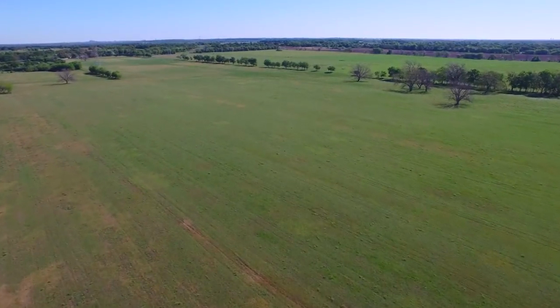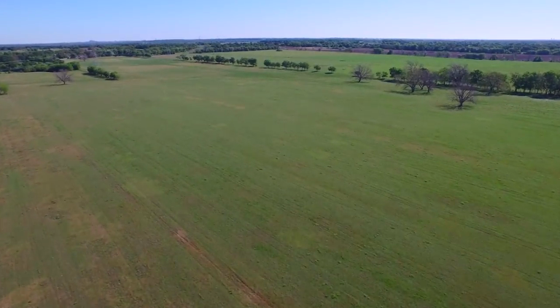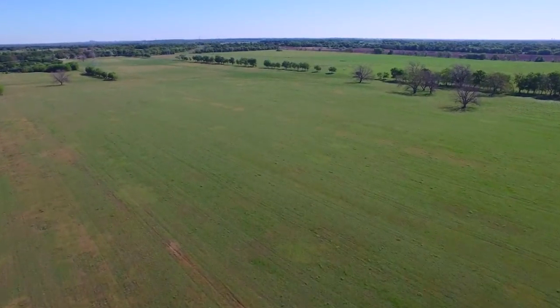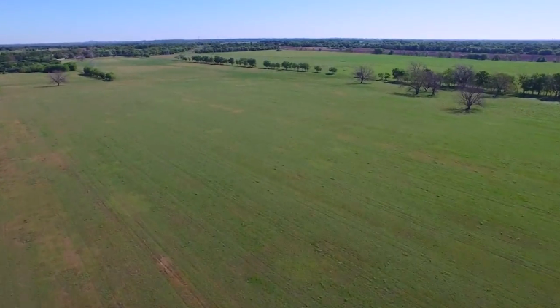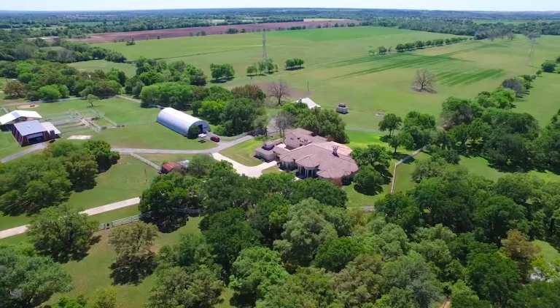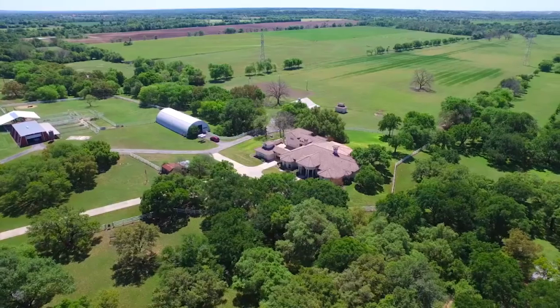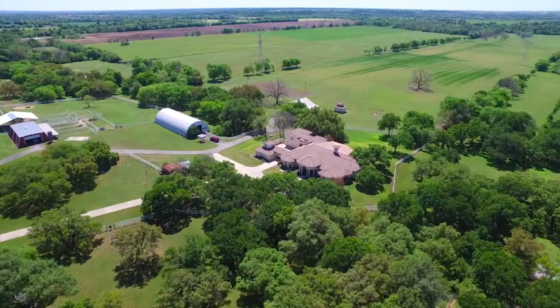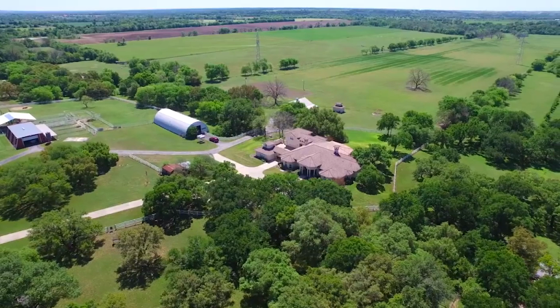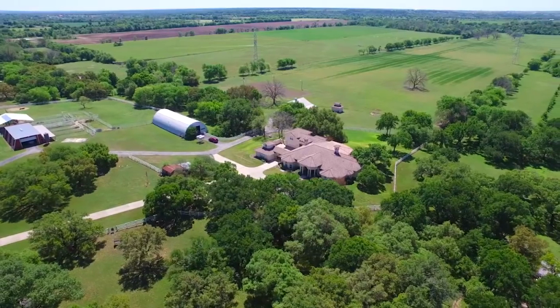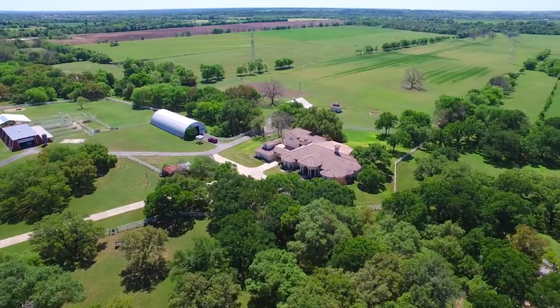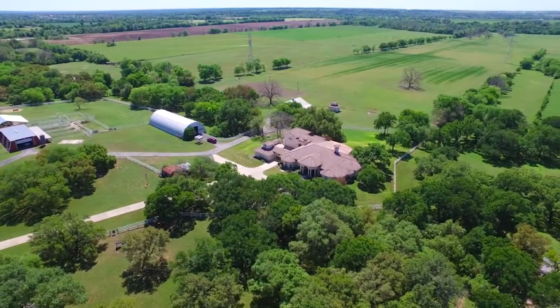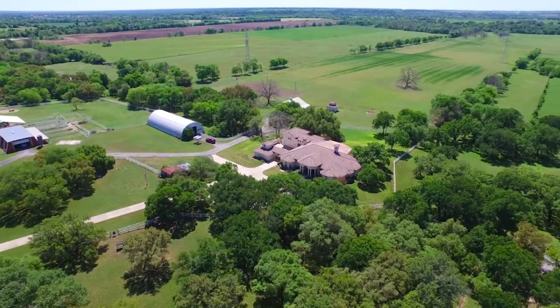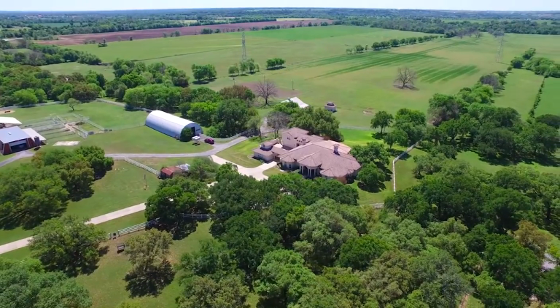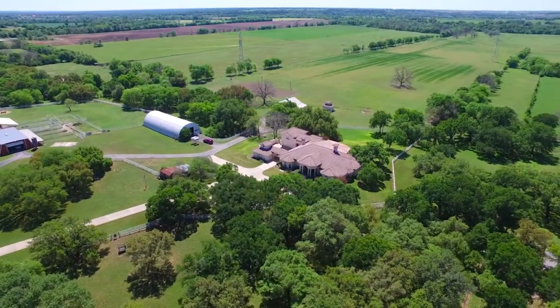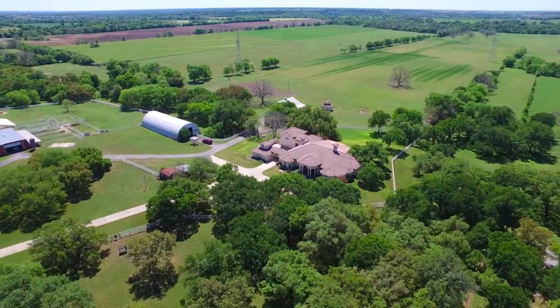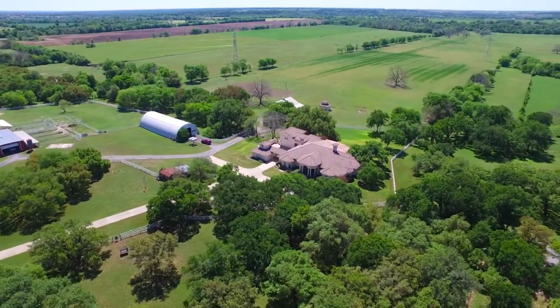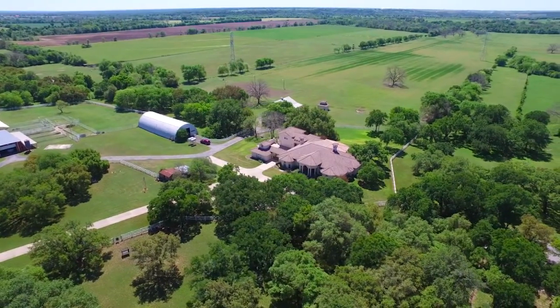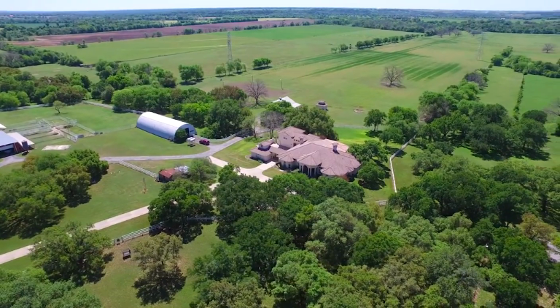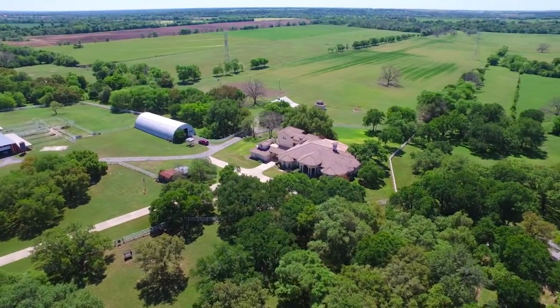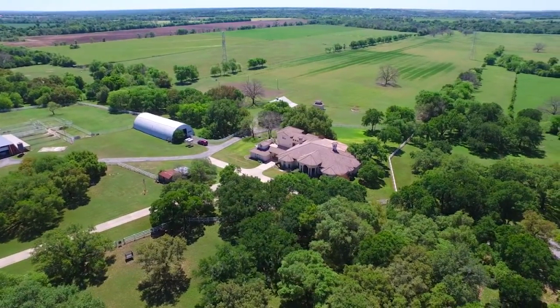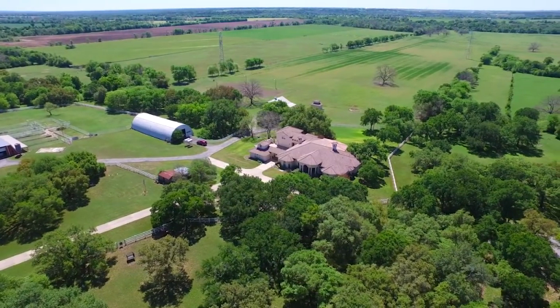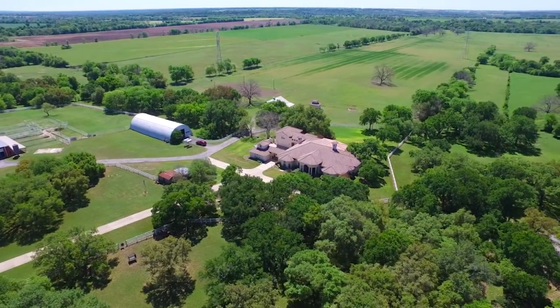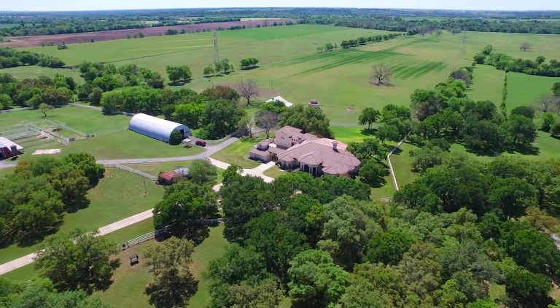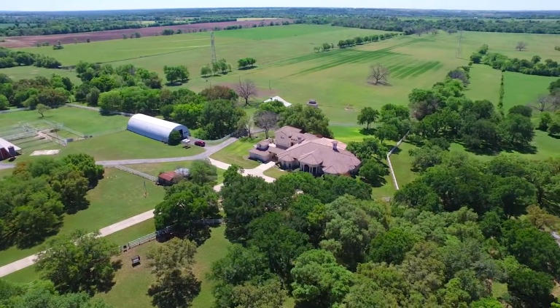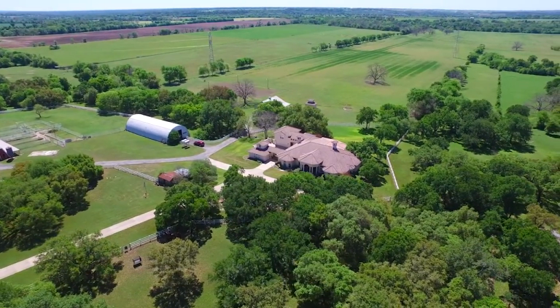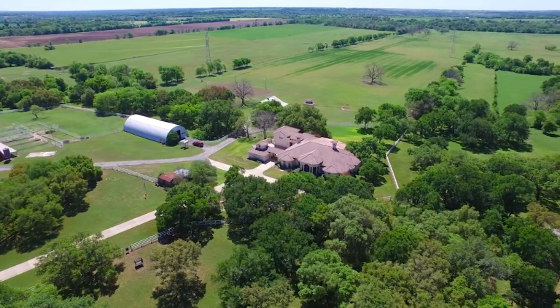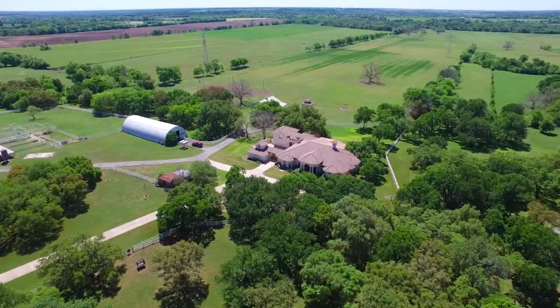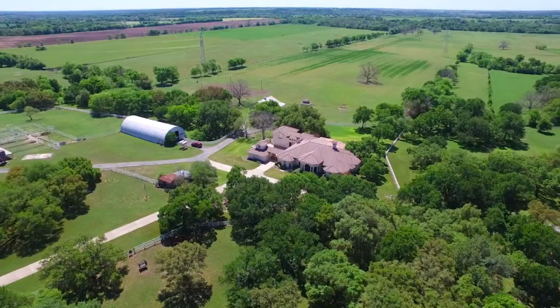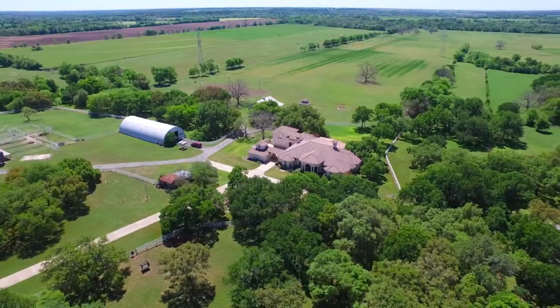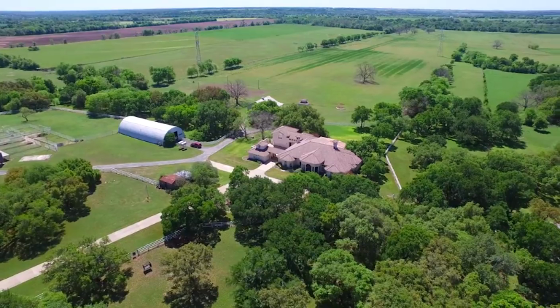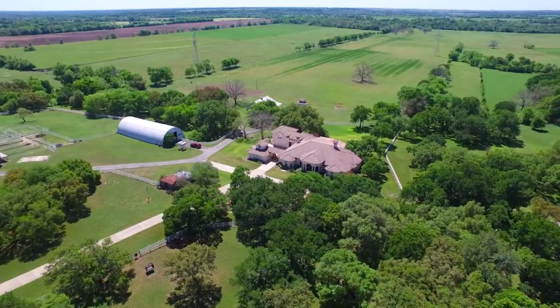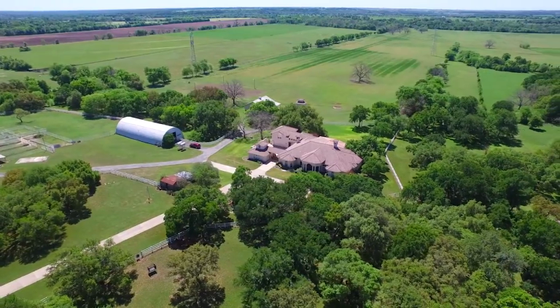Just minutes off I-35 freeway offers easy access to surrounding cities.